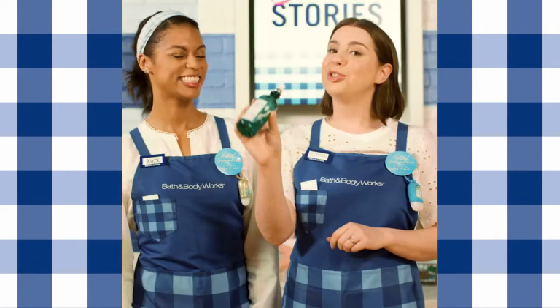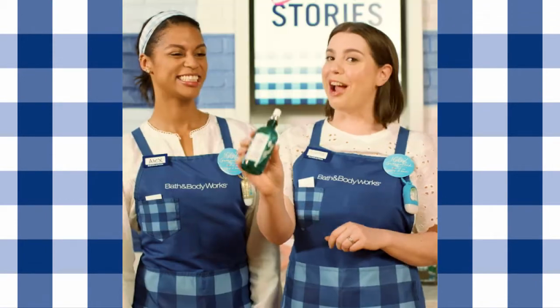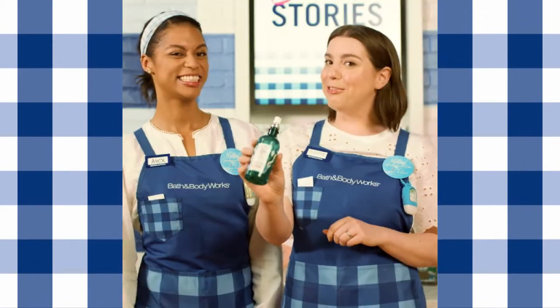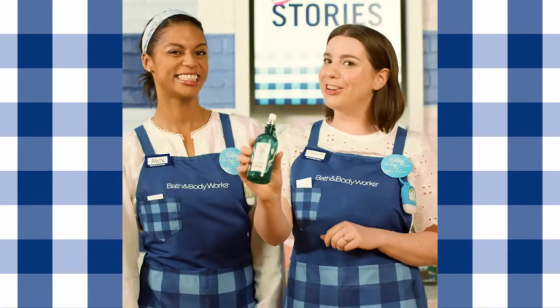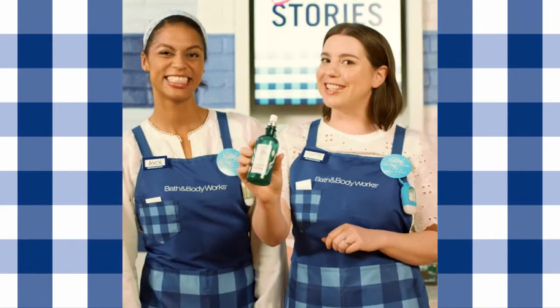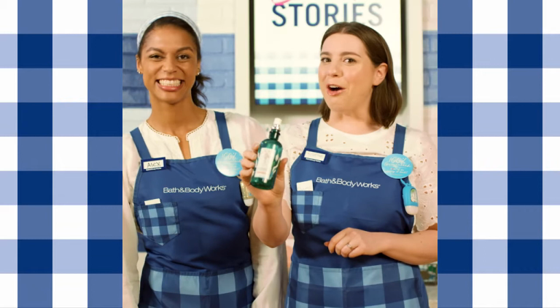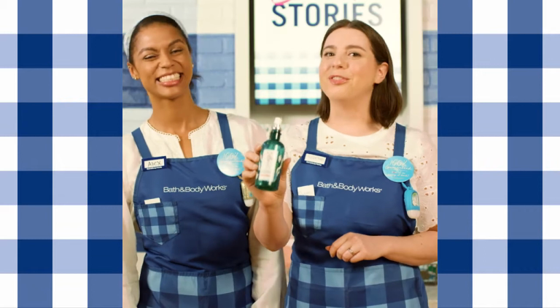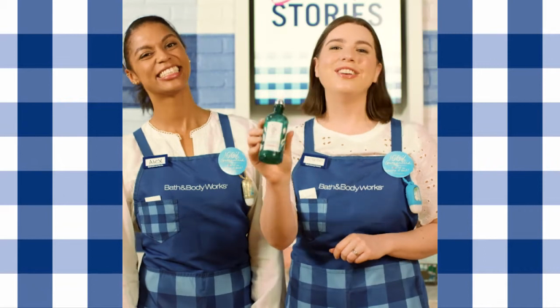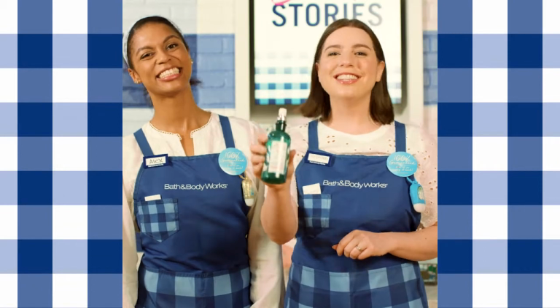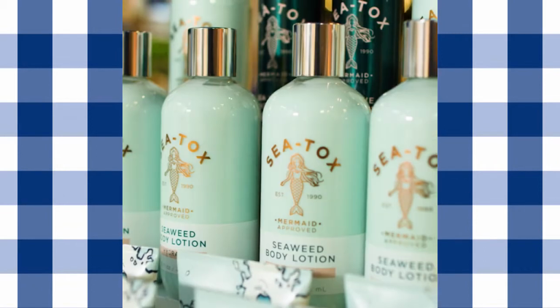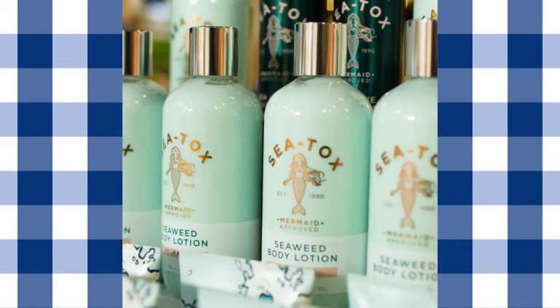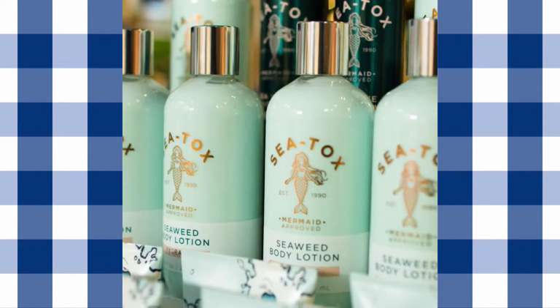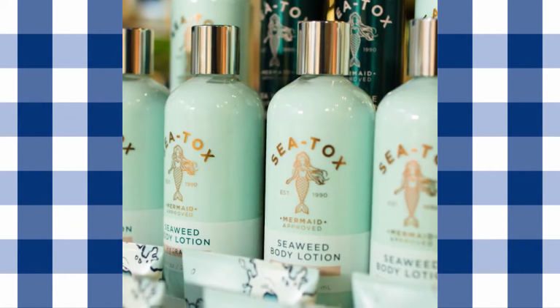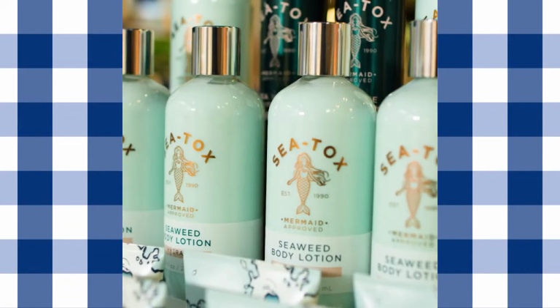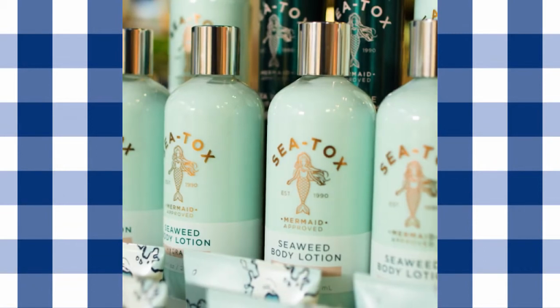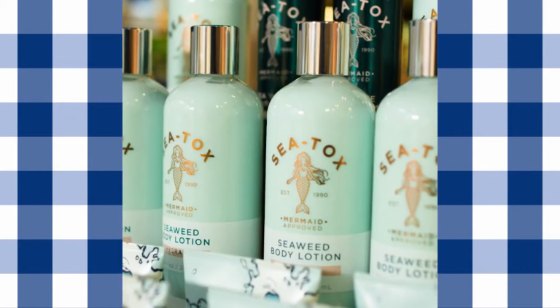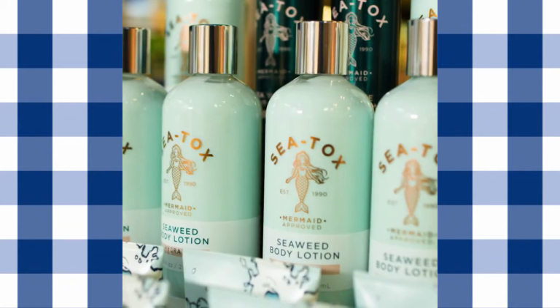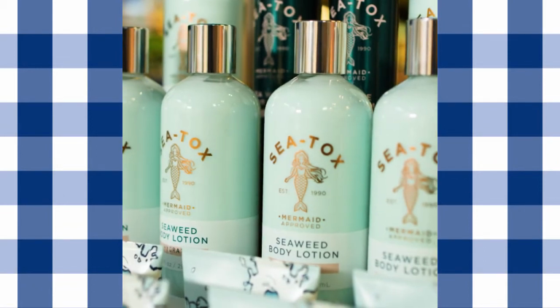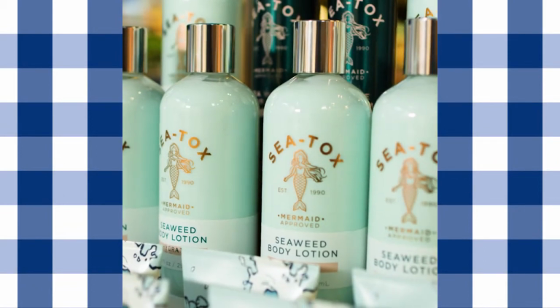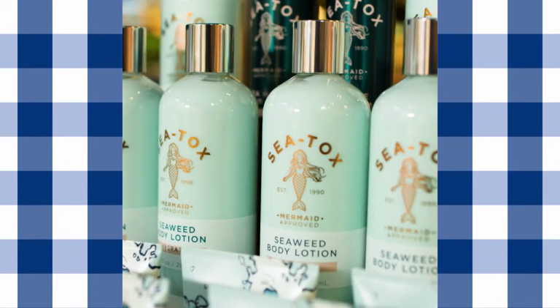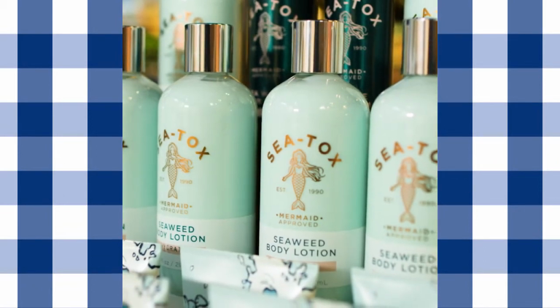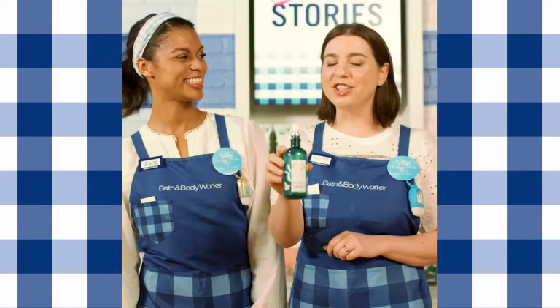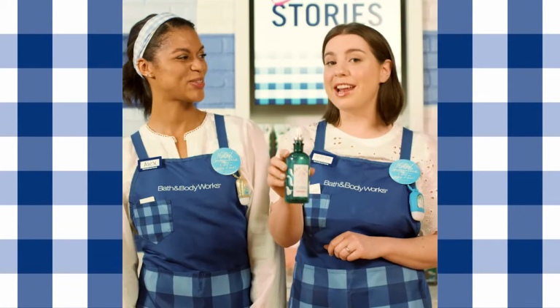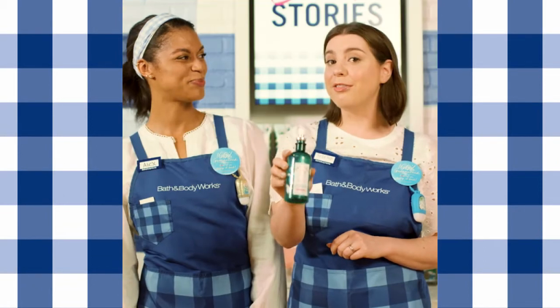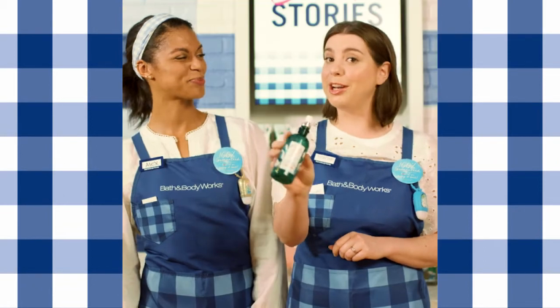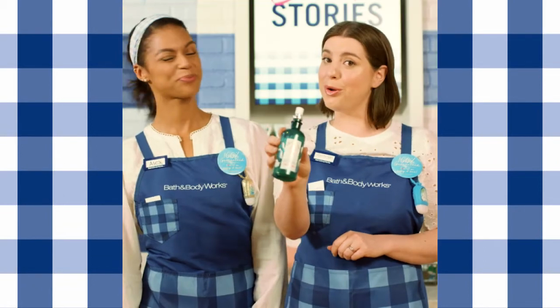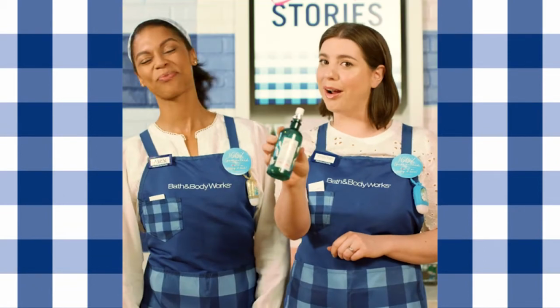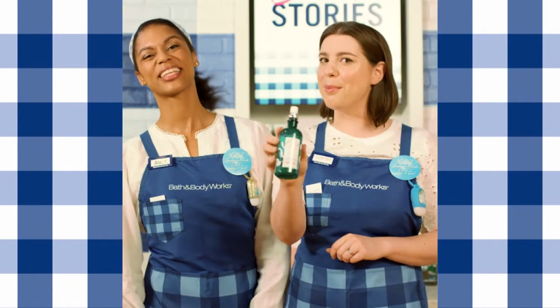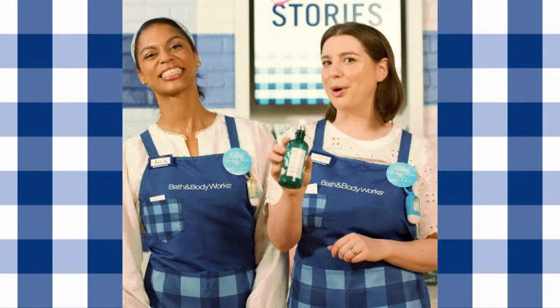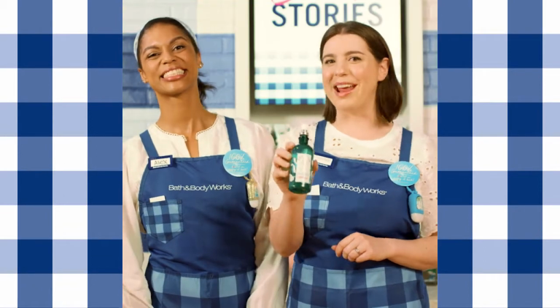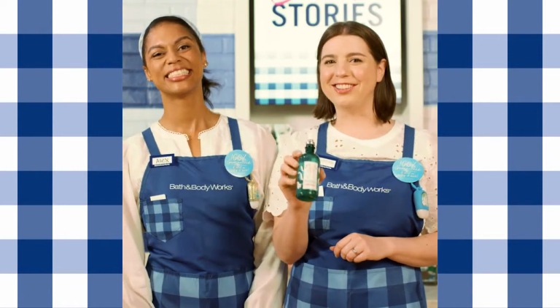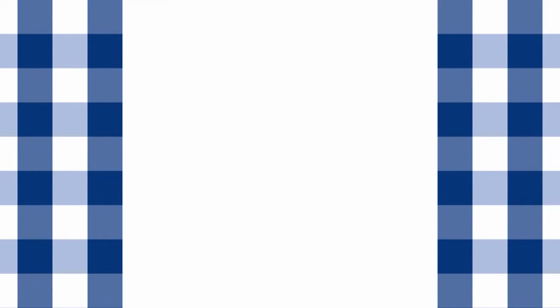Try it for yourself. Visit the sink for our mineral-rich Sea Talks collection and find your mermaid glow.